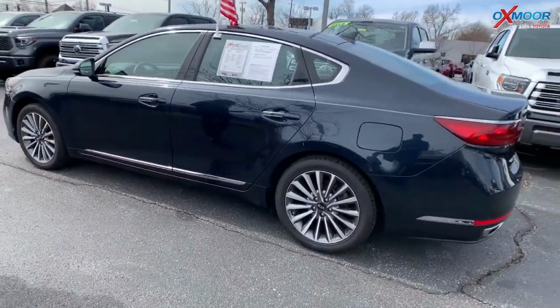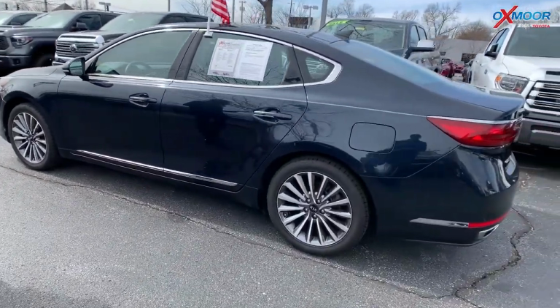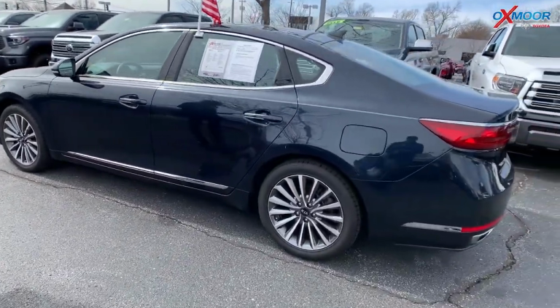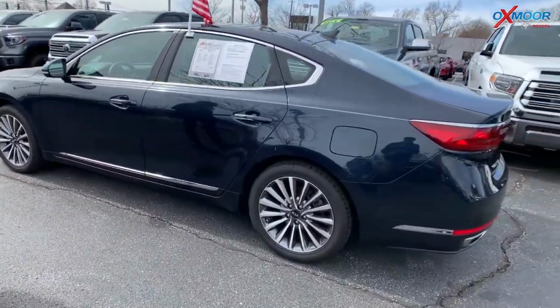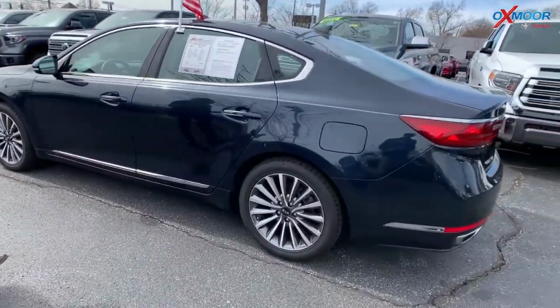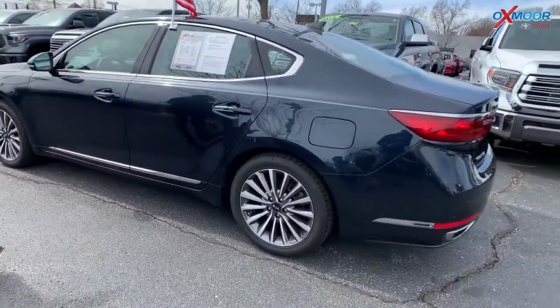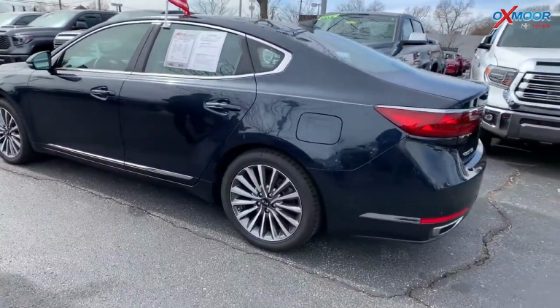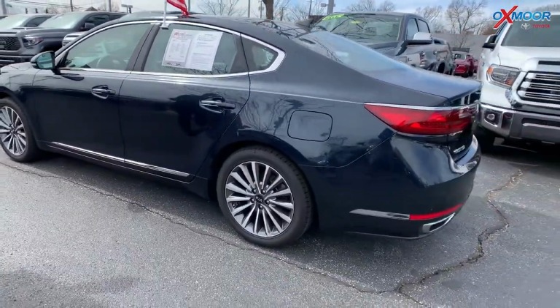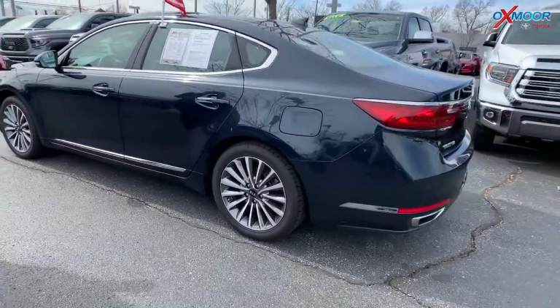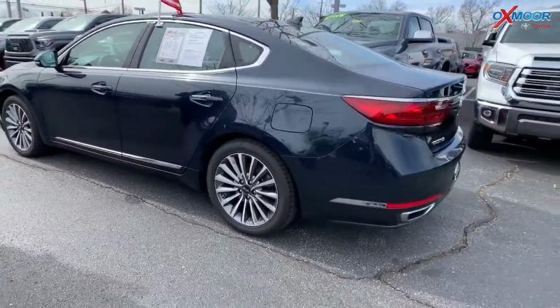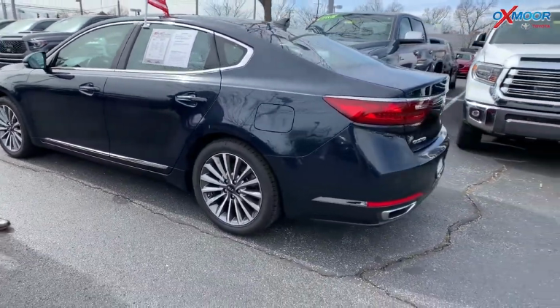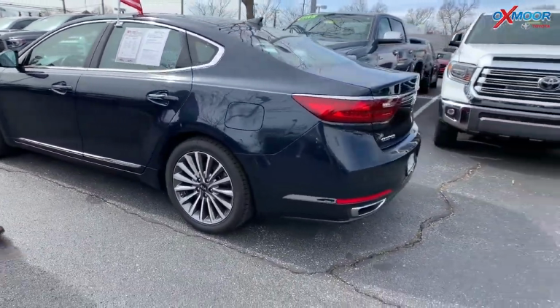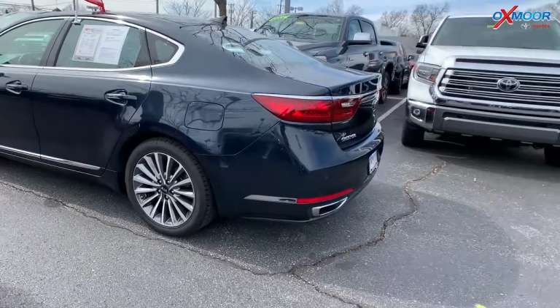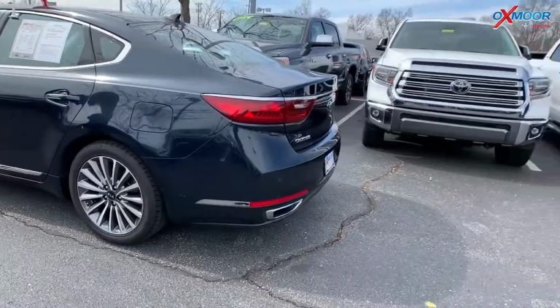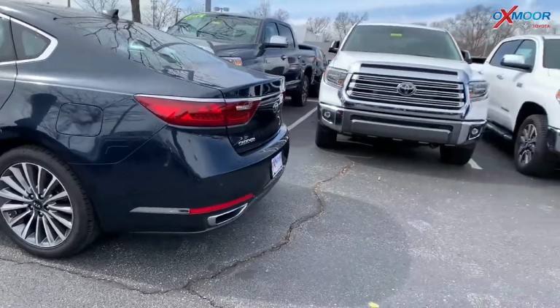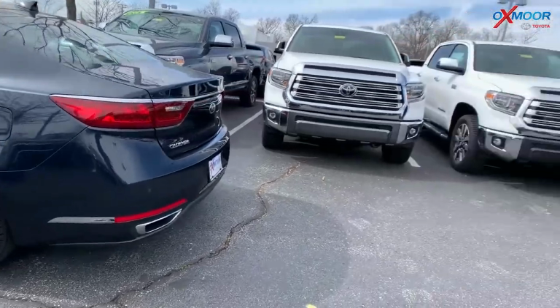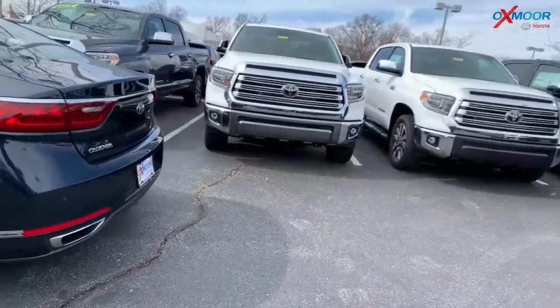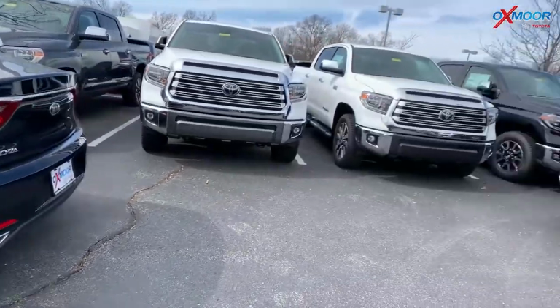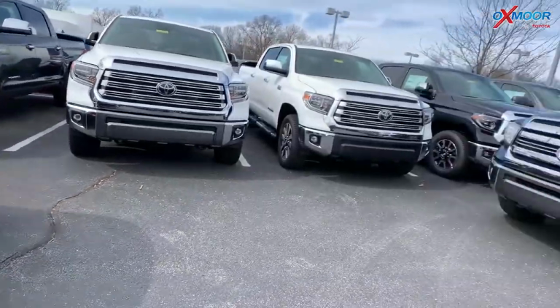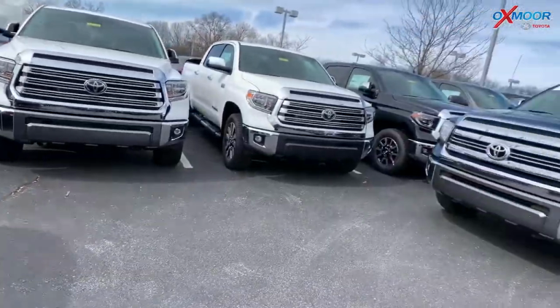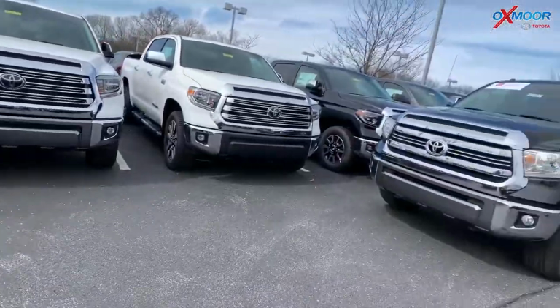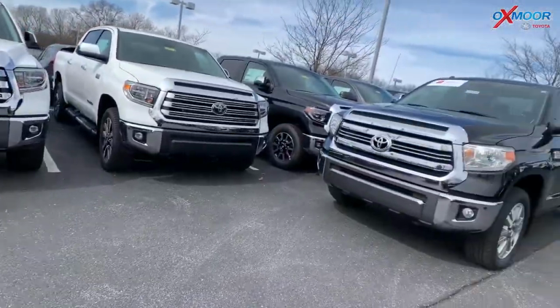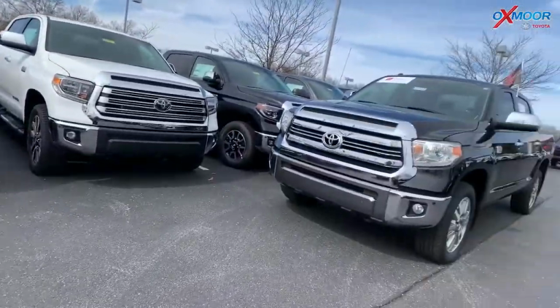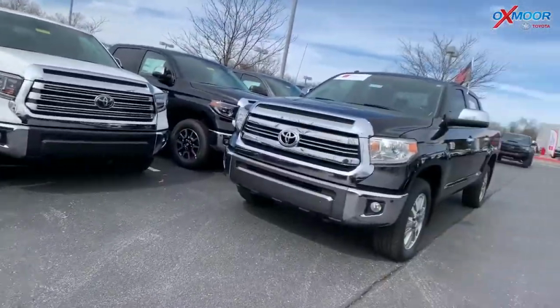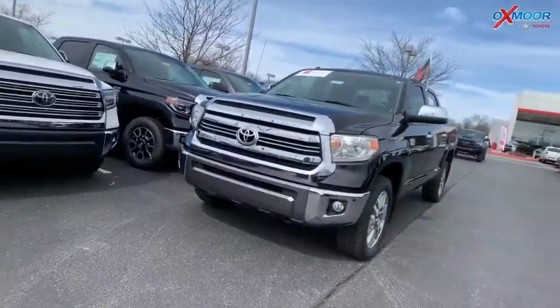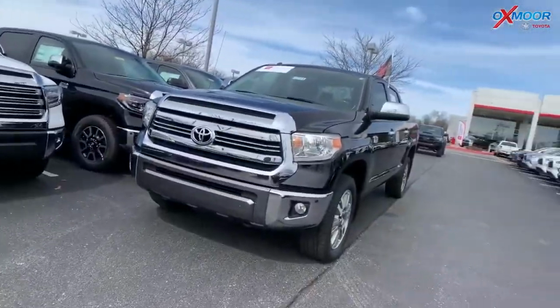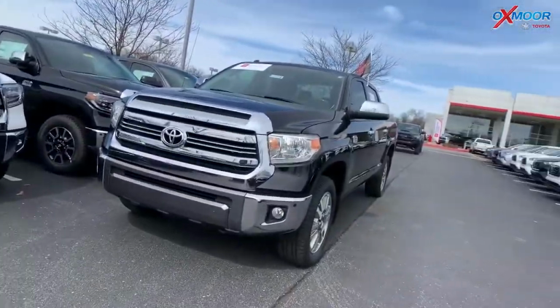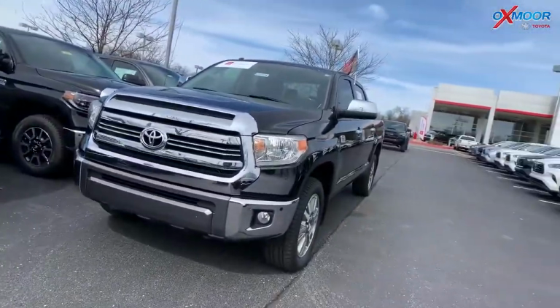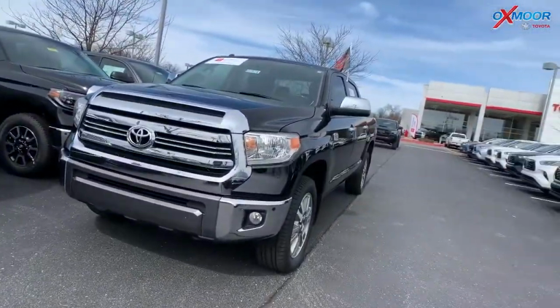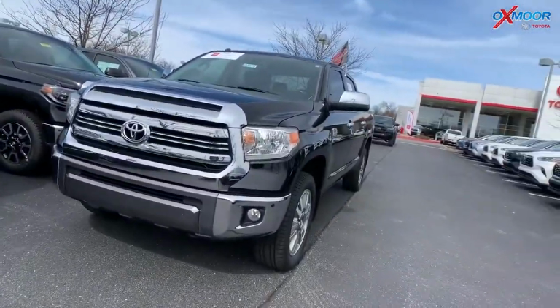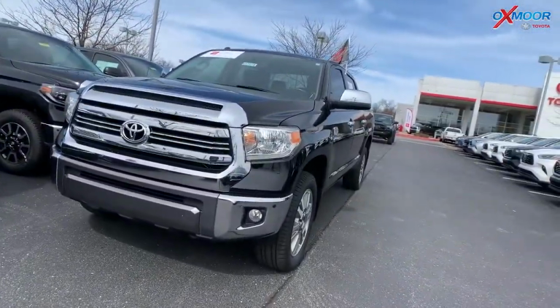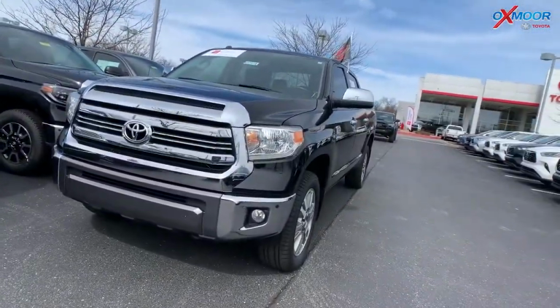The mileage on this one is 33,243 miles and the price is $19,500.